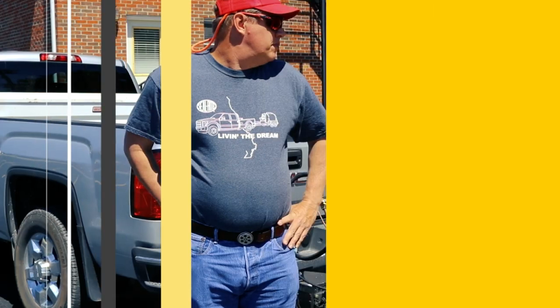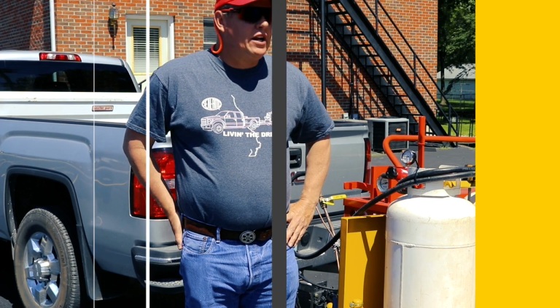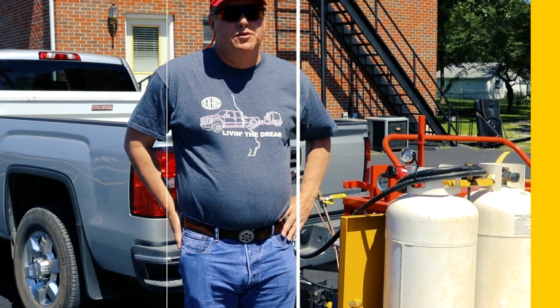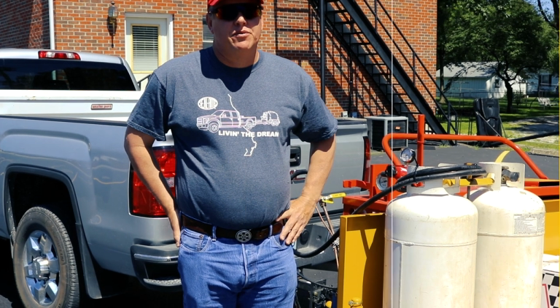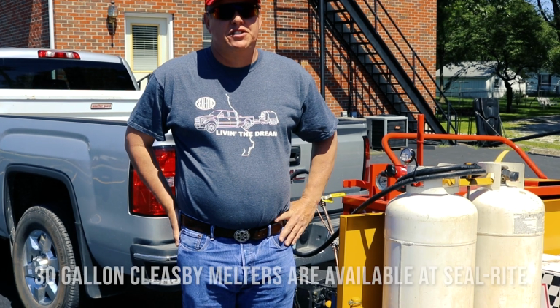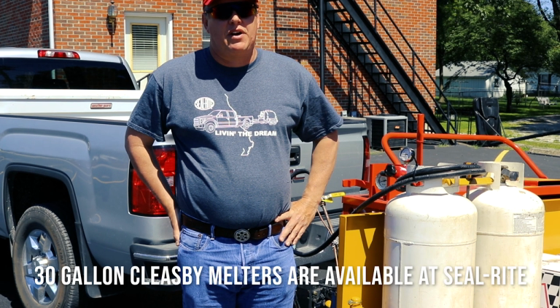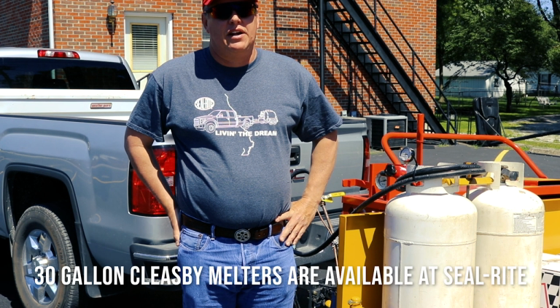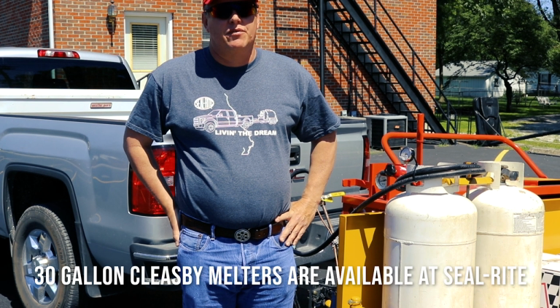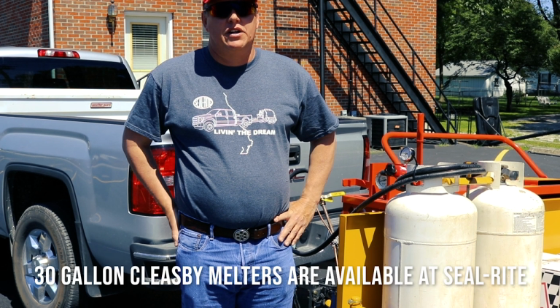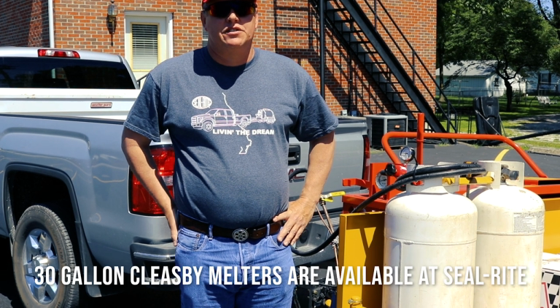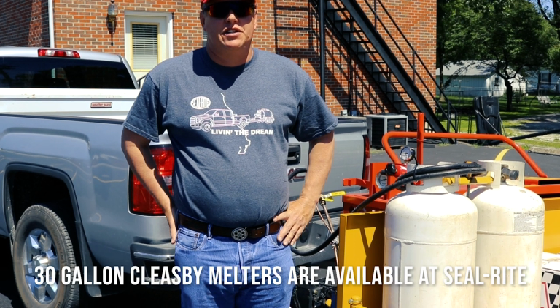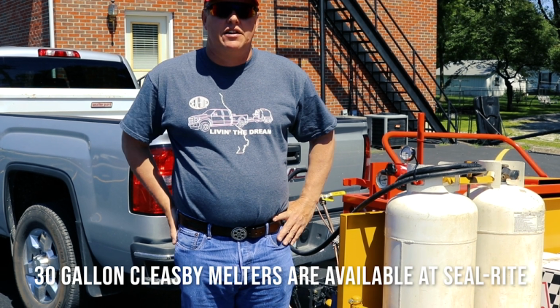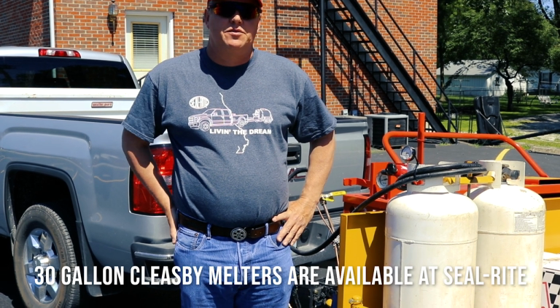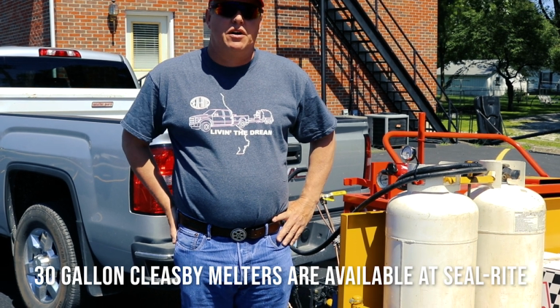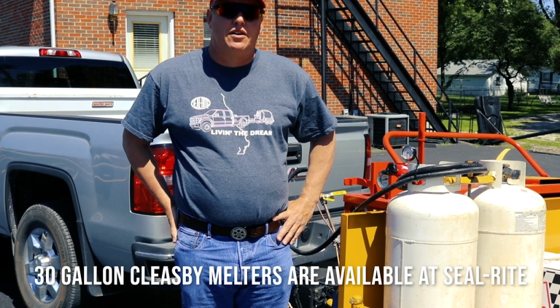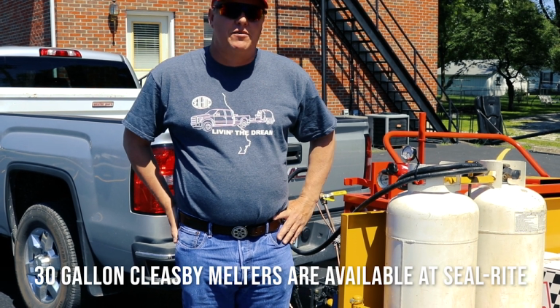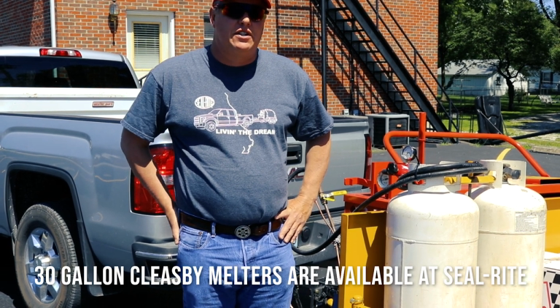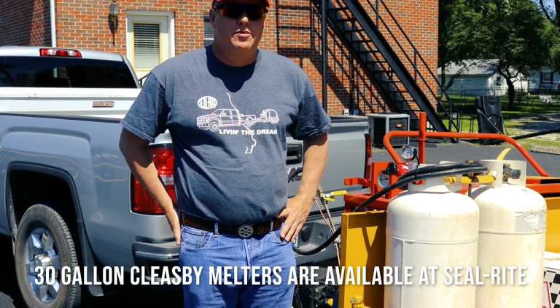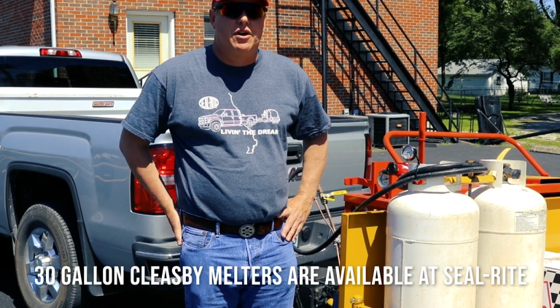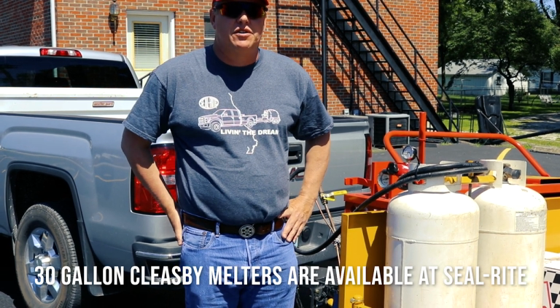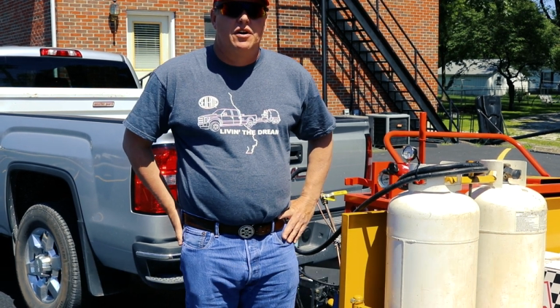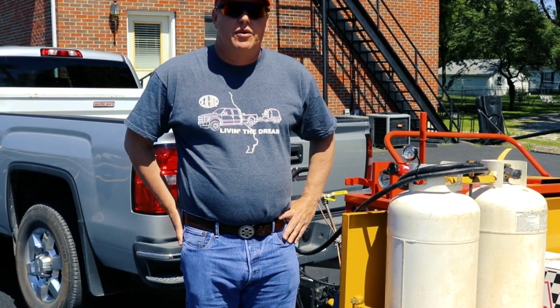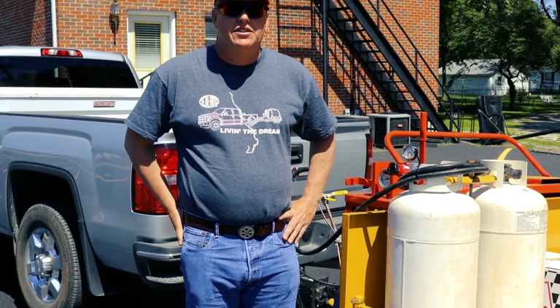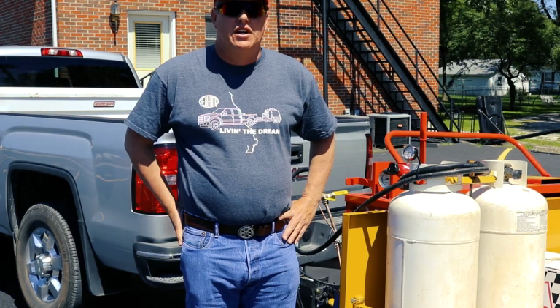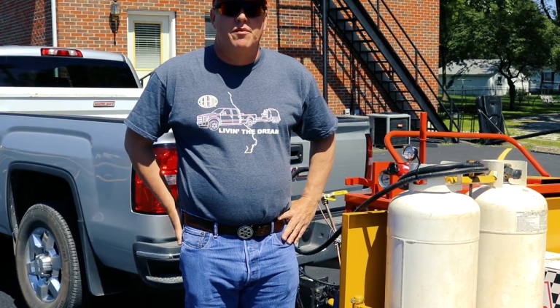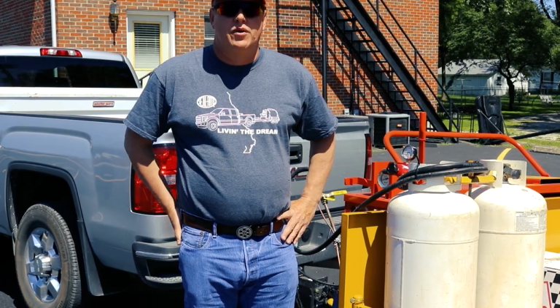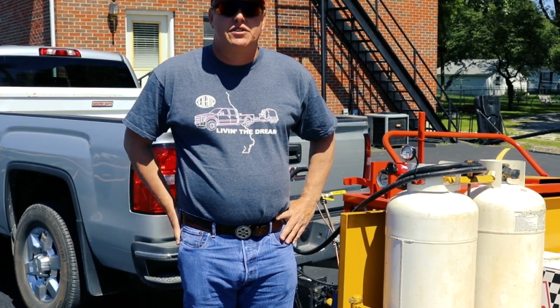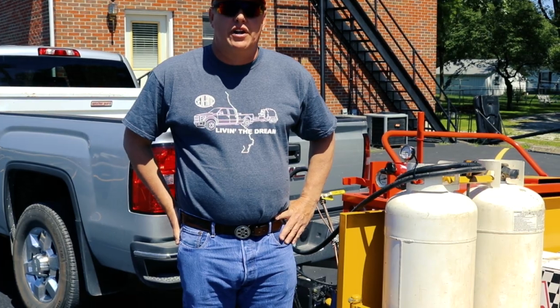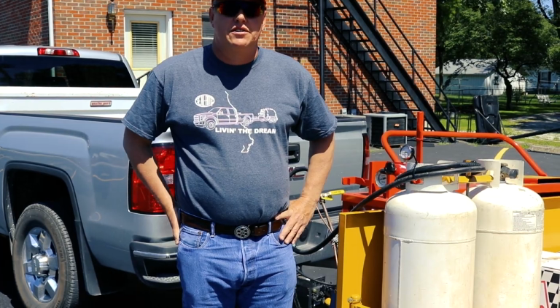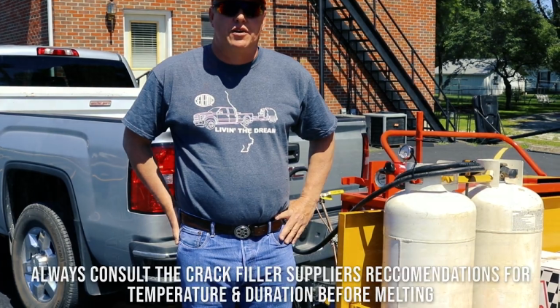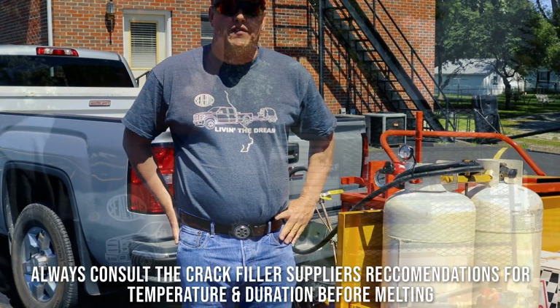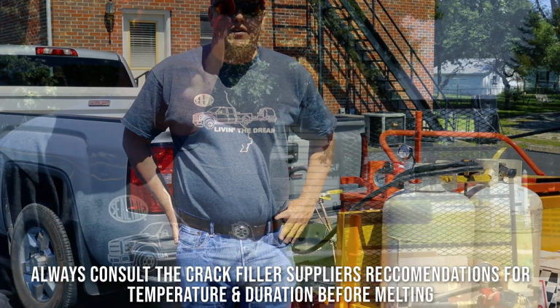My name is Brent with Seal Right, and we're going to set this melter up — this Cleatsby melter. We're going to set it up and we're going to start heating some crack filler.